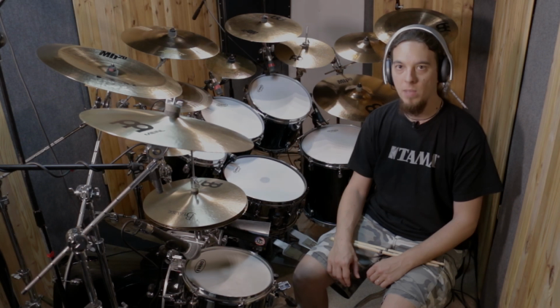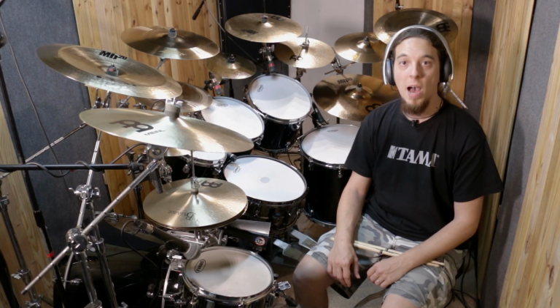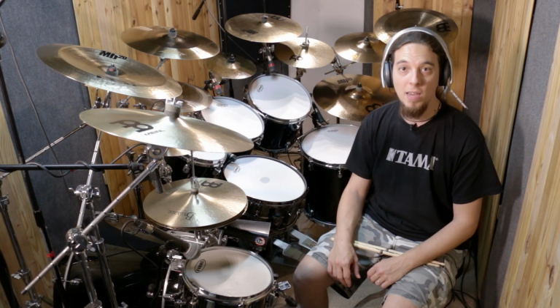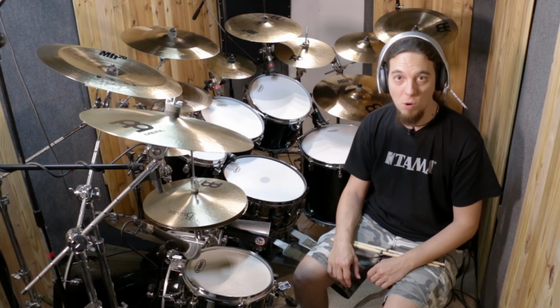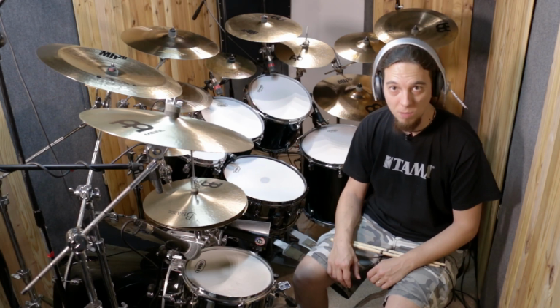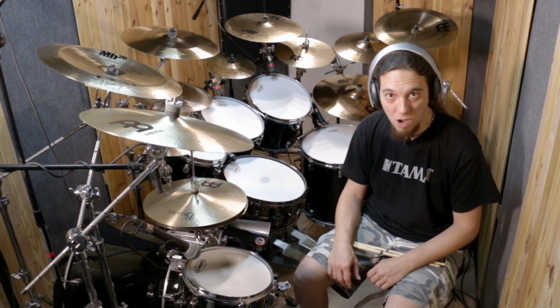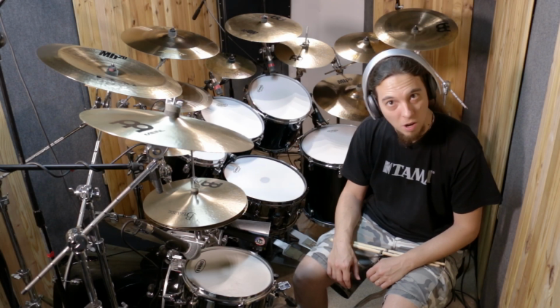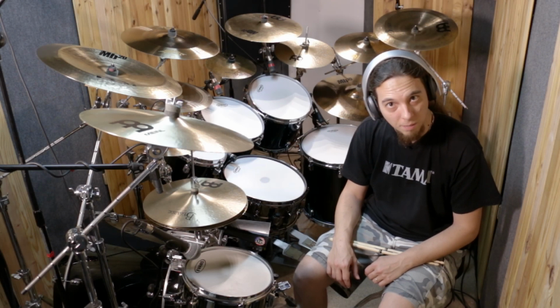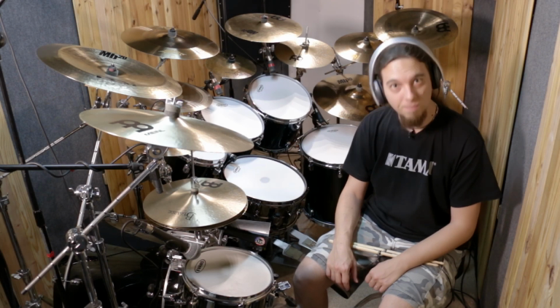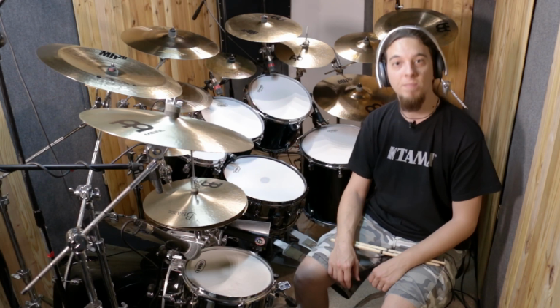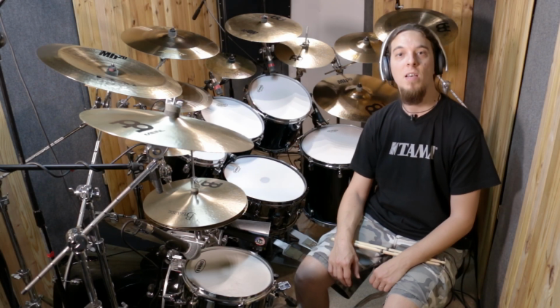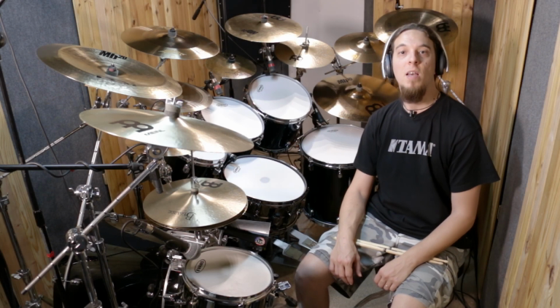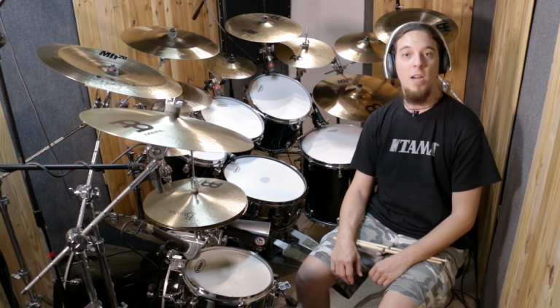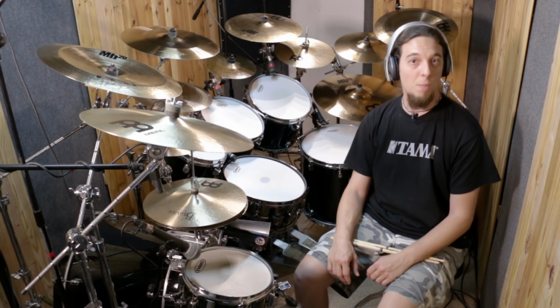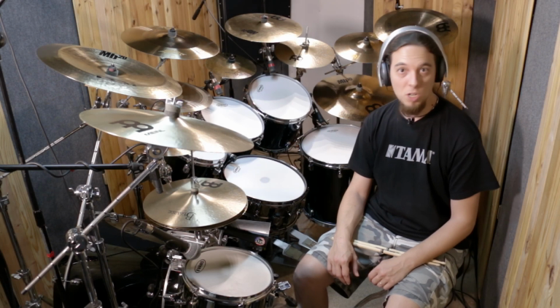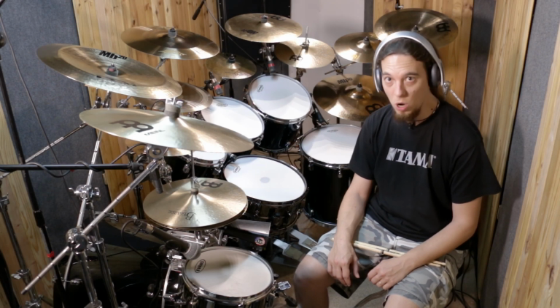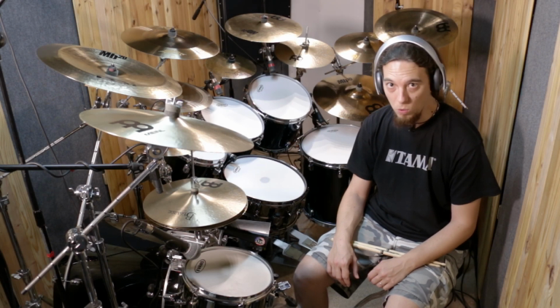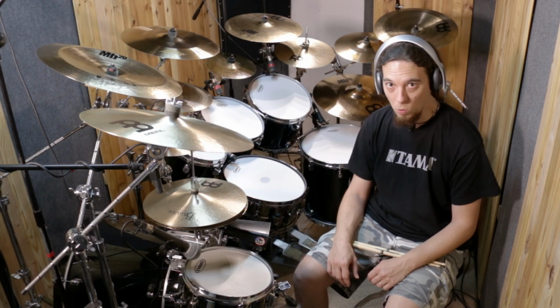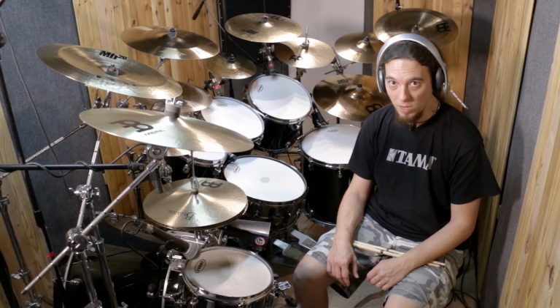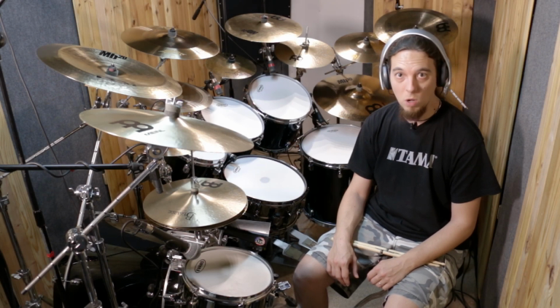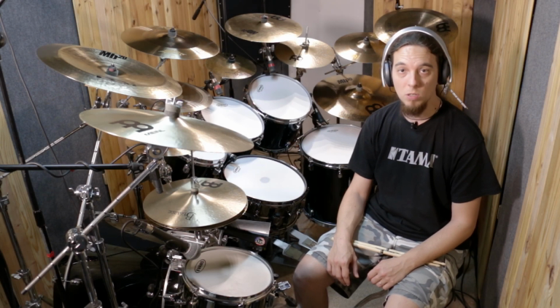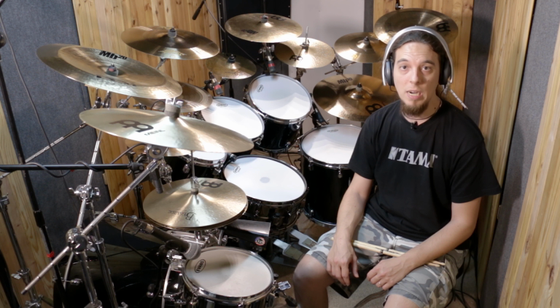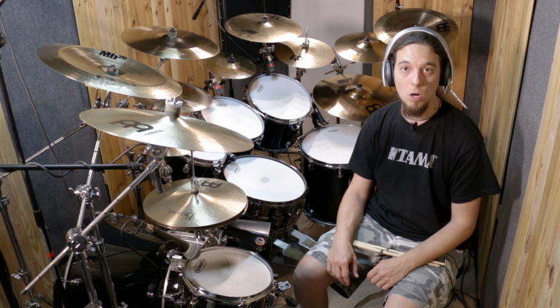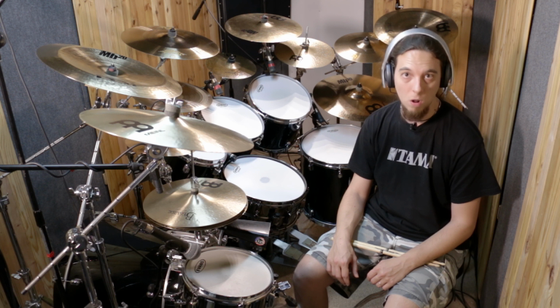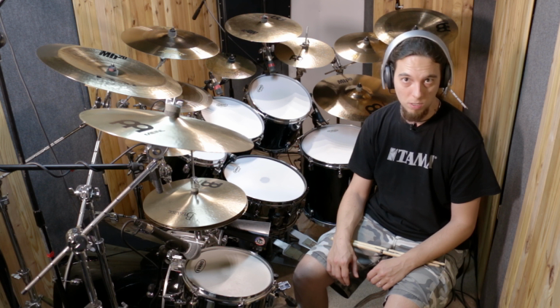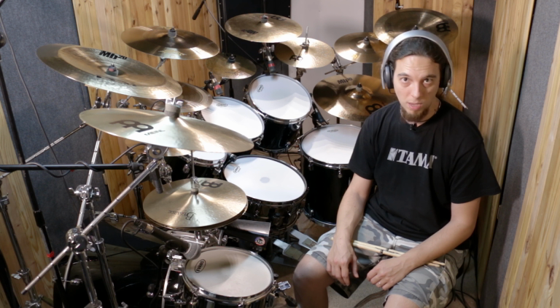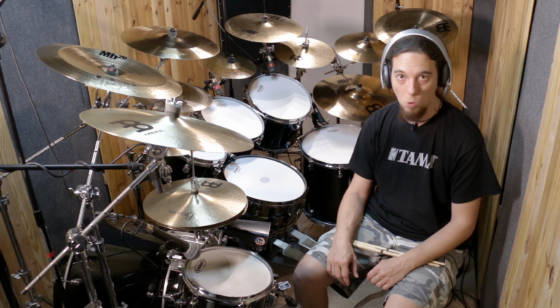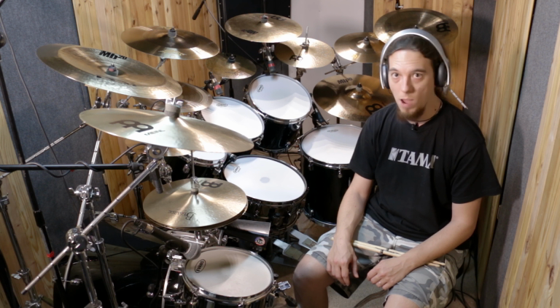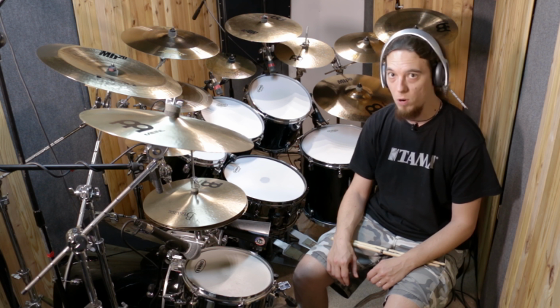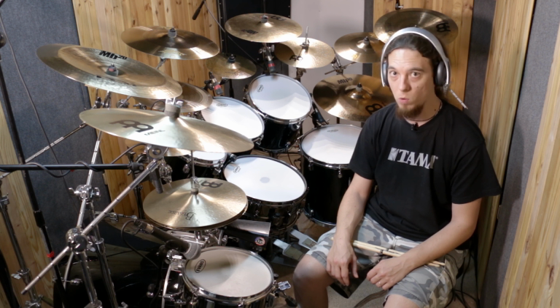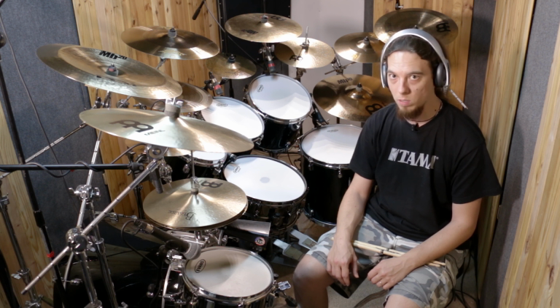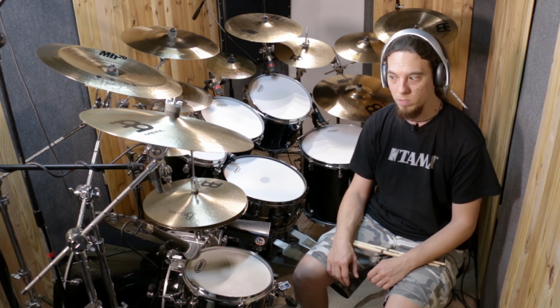Hi everyone! How's it going? Here I'm gonna show you what I call the Circle Rolls and Wiper Rolls.